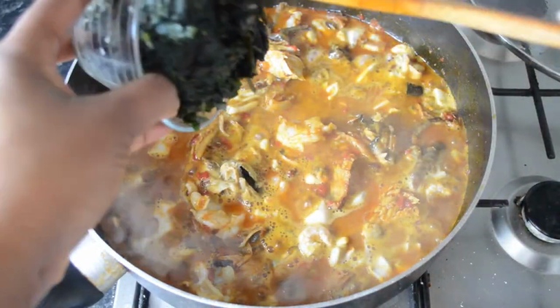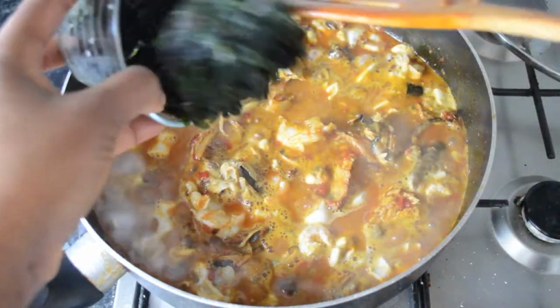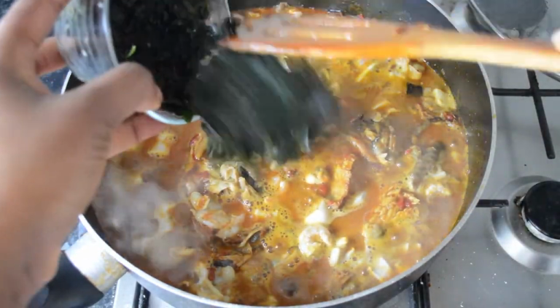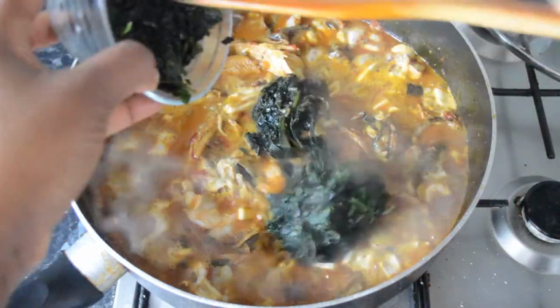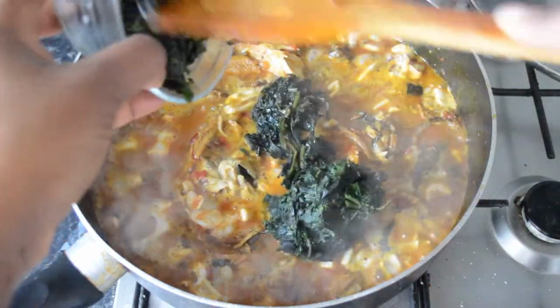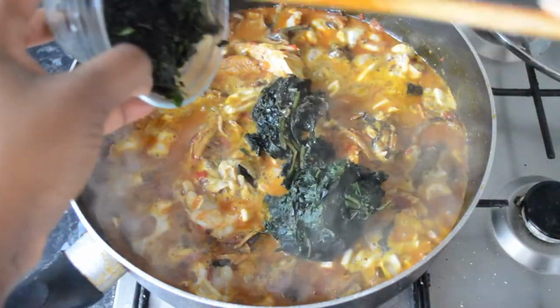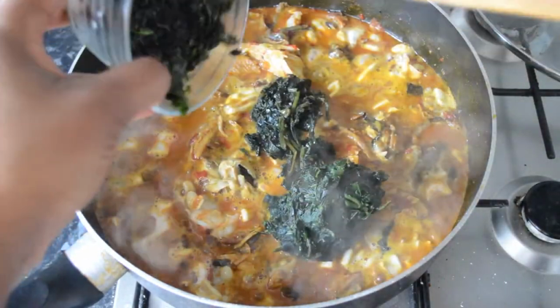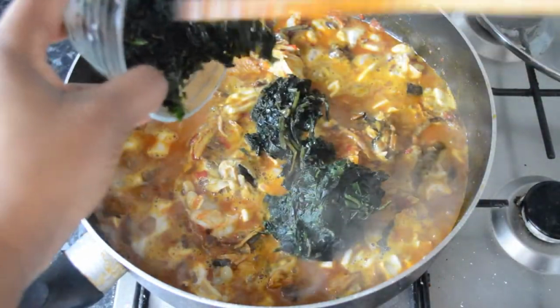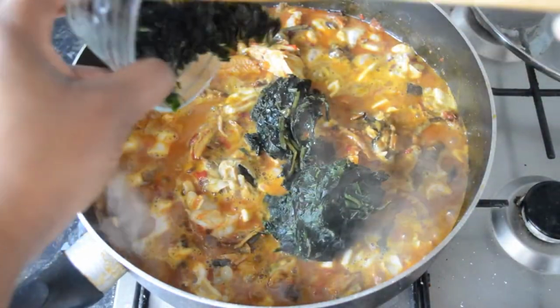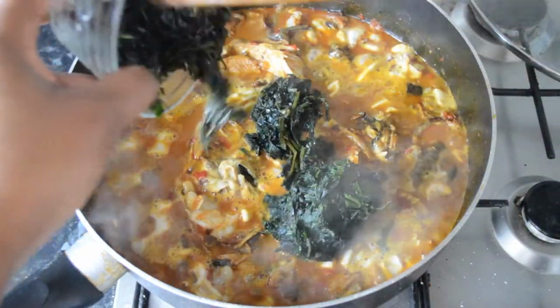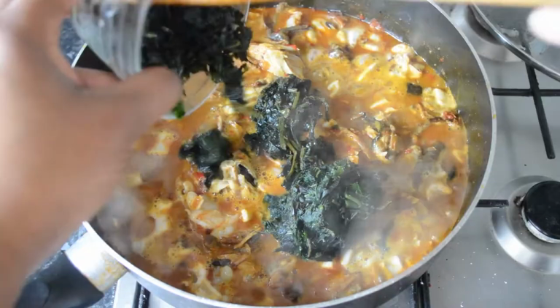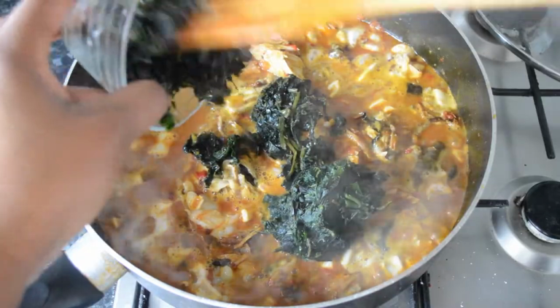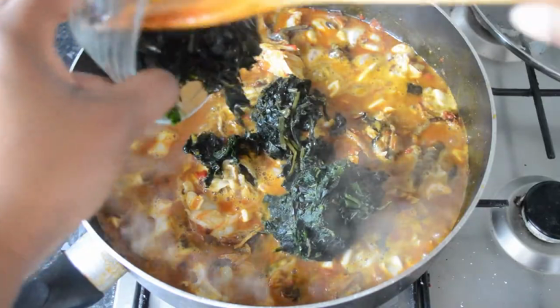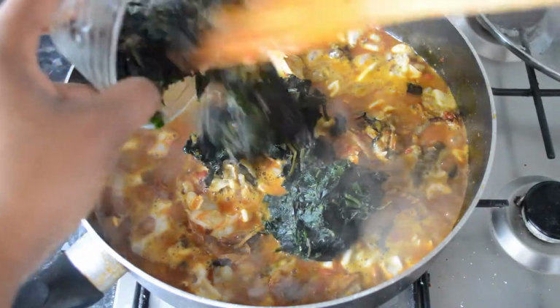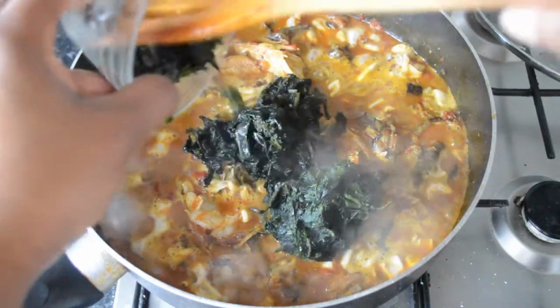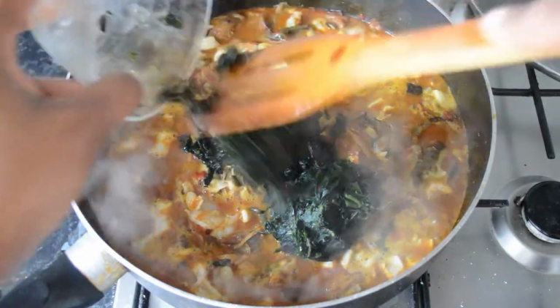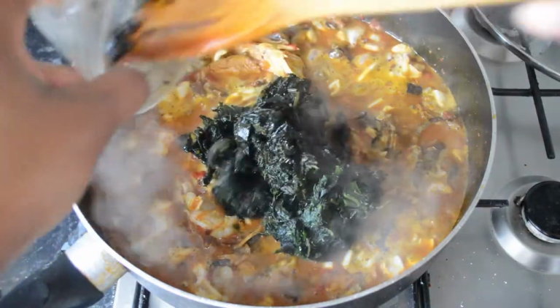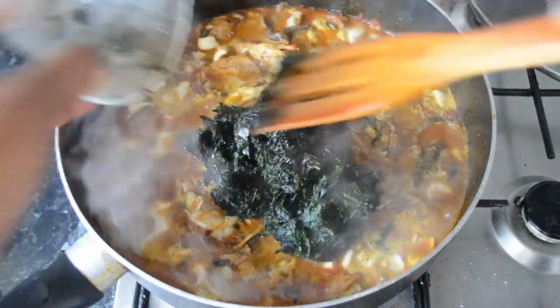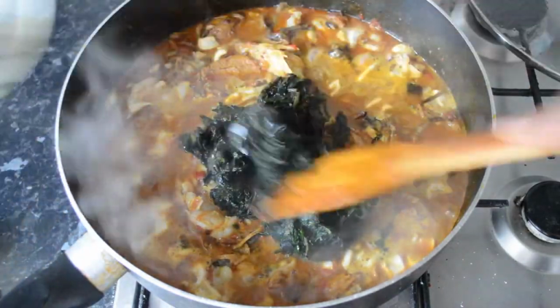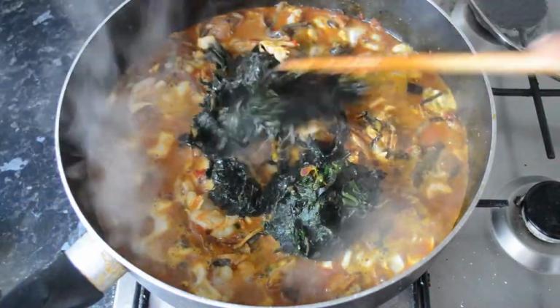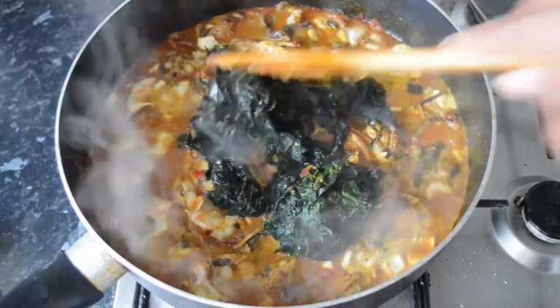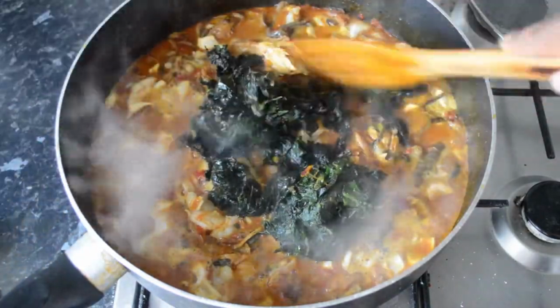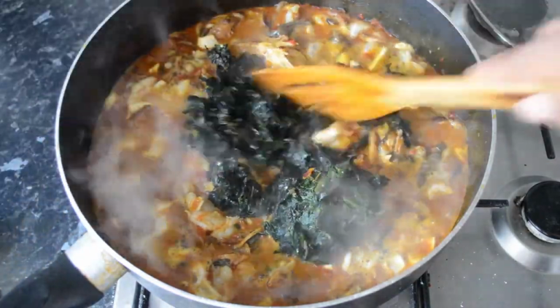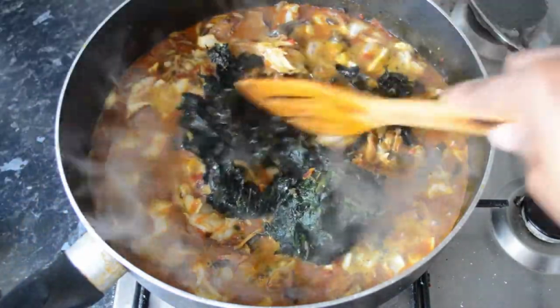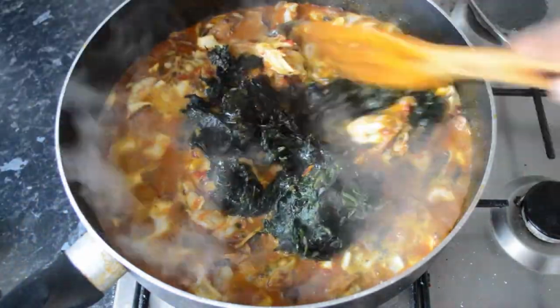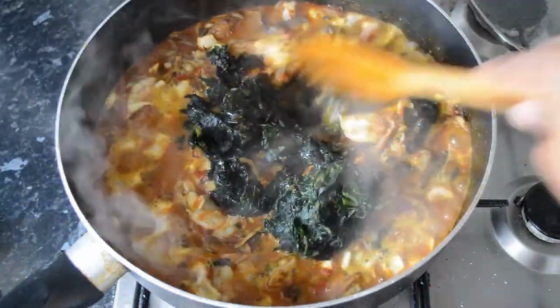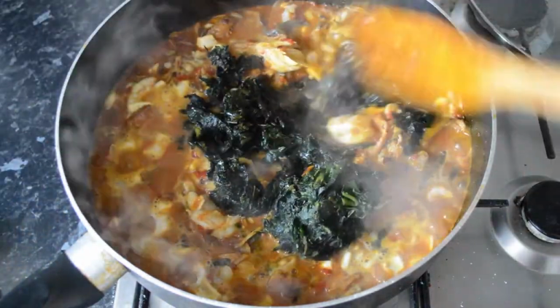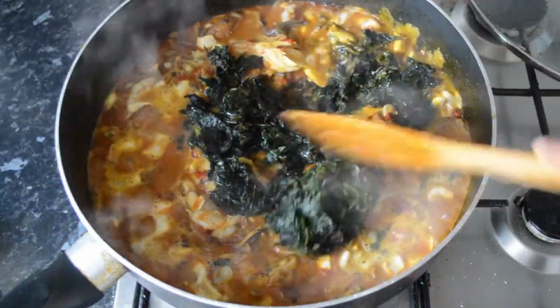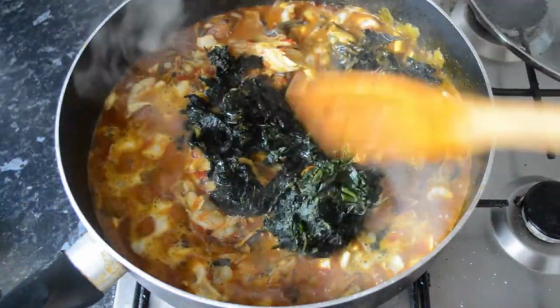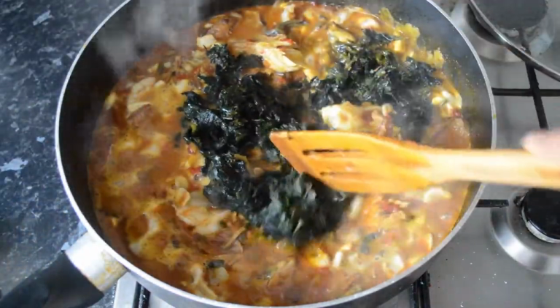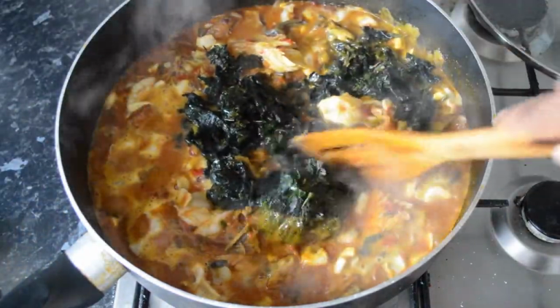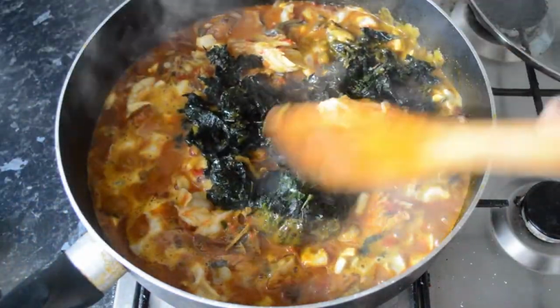Then we're going to cover that up and let it cook for about three to four minutes. I've got here some pumpkin leaves and just a tiny bit of scent leaves as well — you can use spinach if you'd like, or whatever leafy greens you prefer.